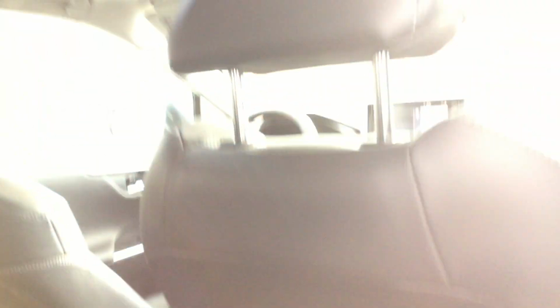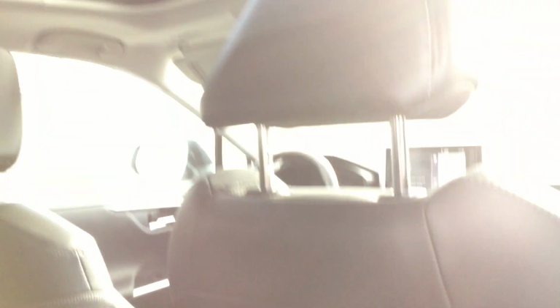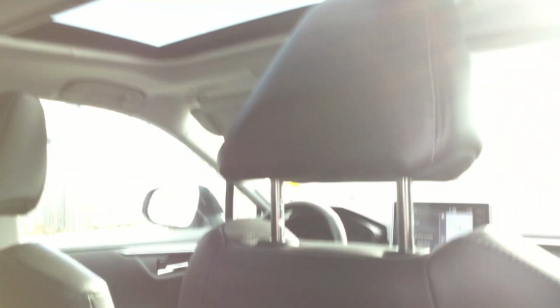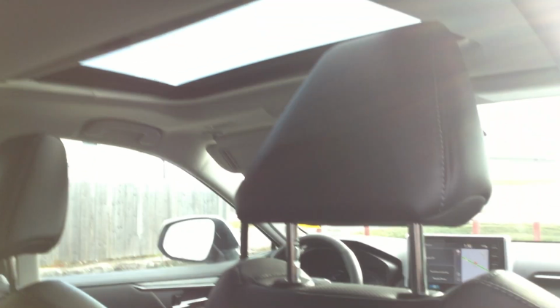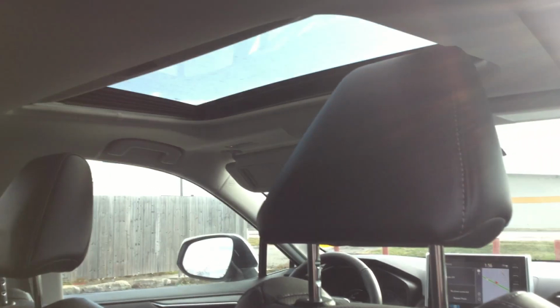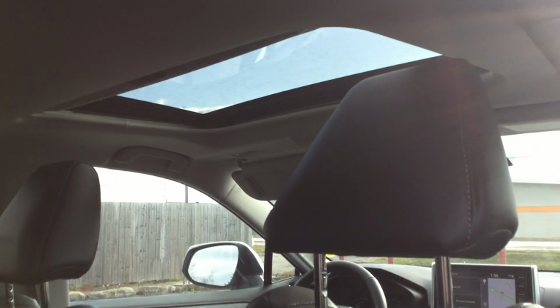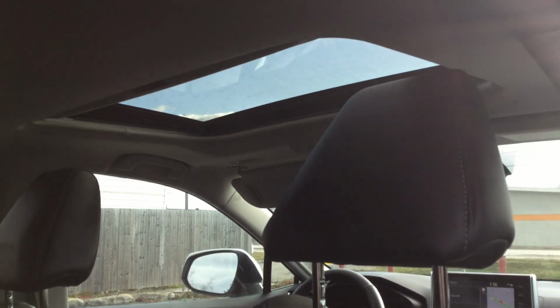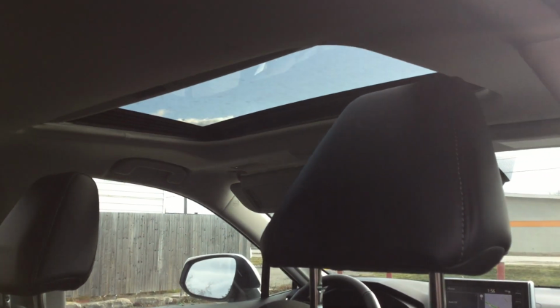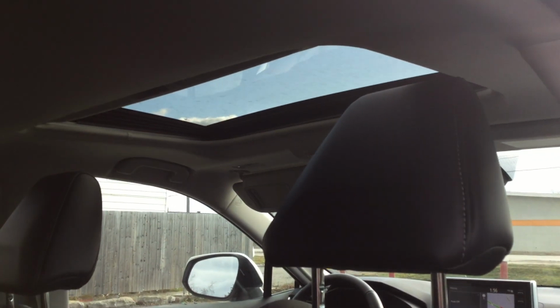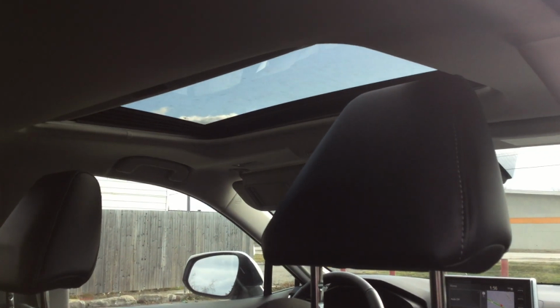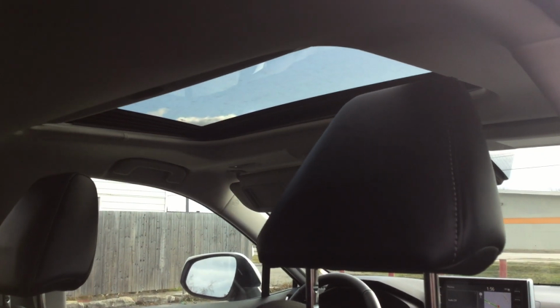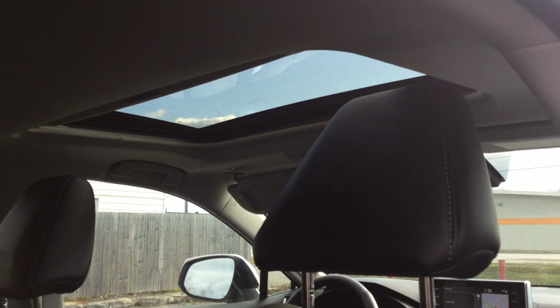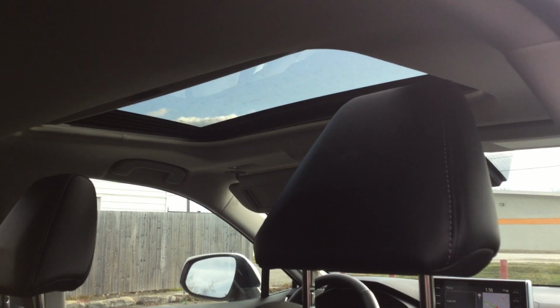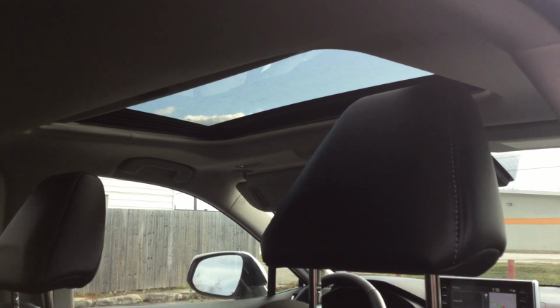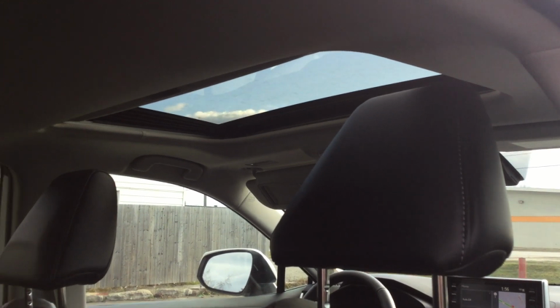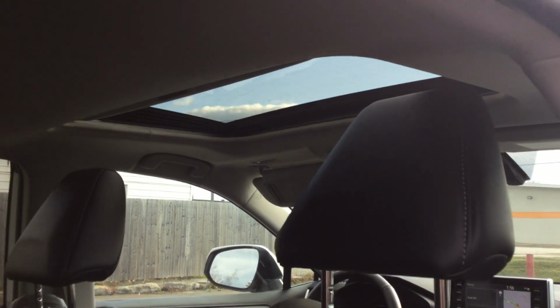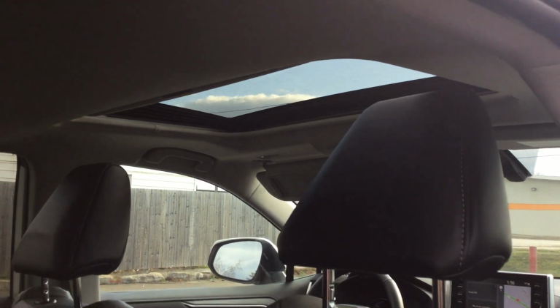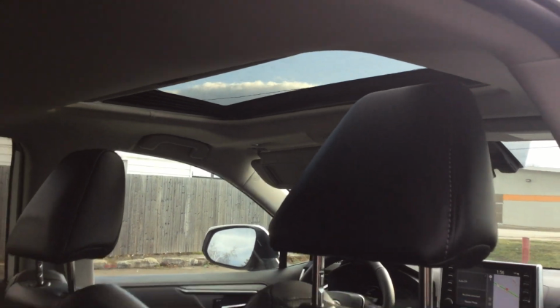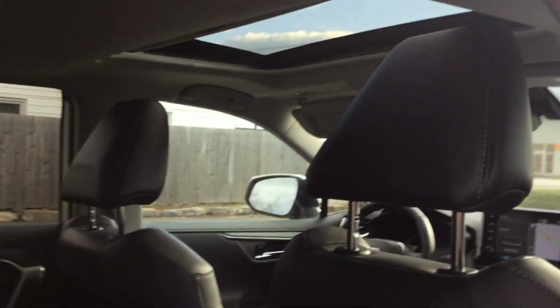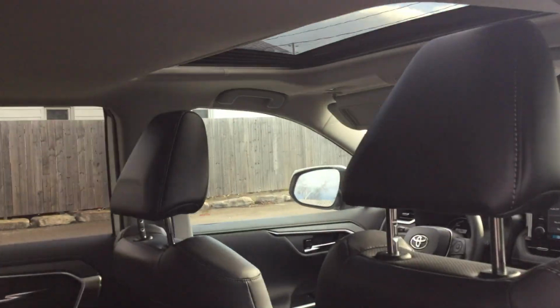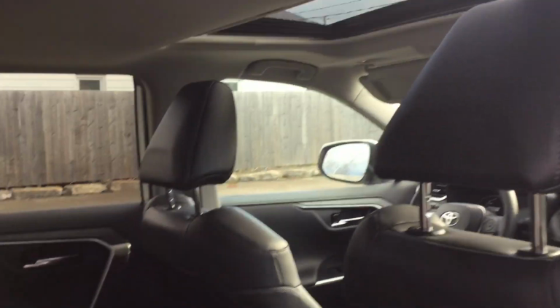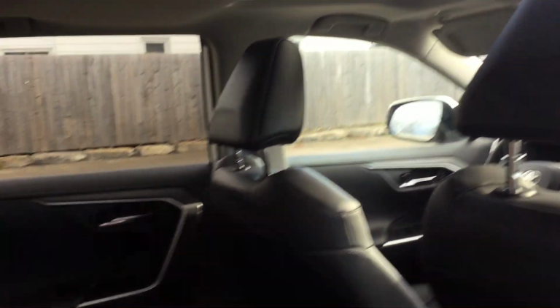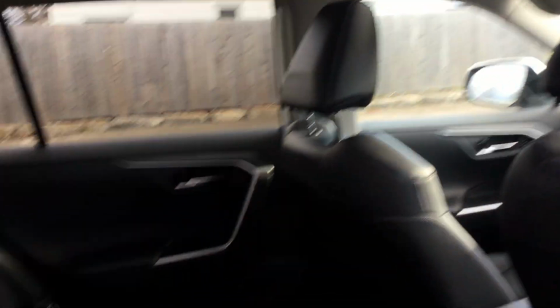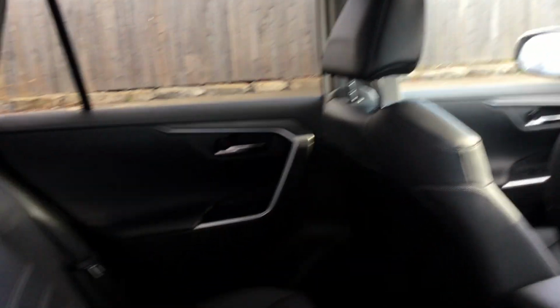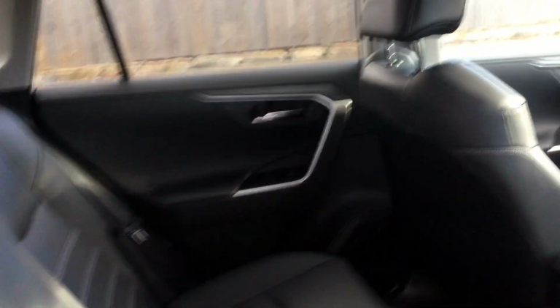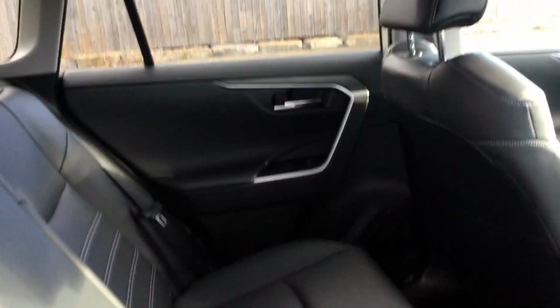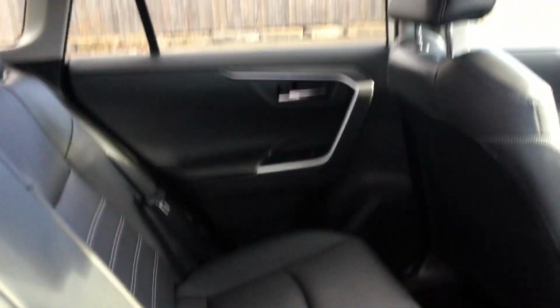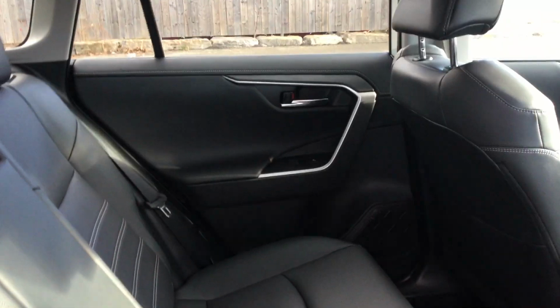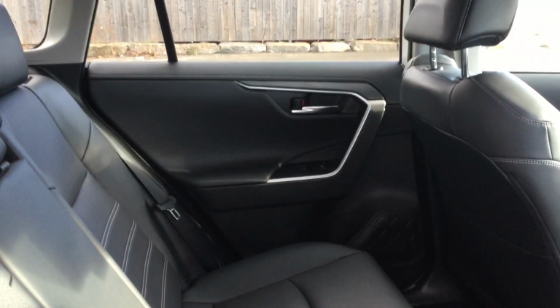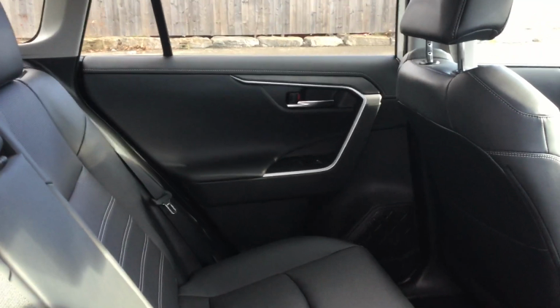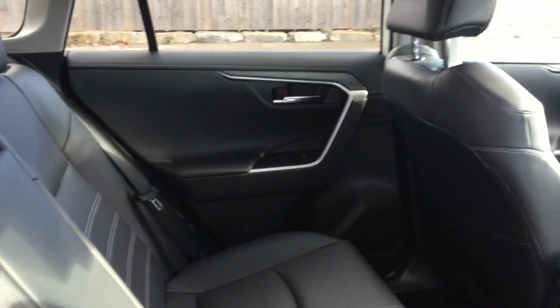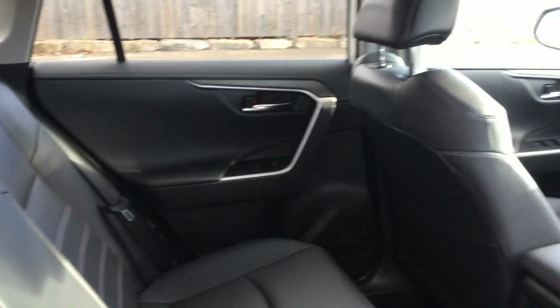In the front we have a really nice moonroof, so you can enjoy that during the summer as well.